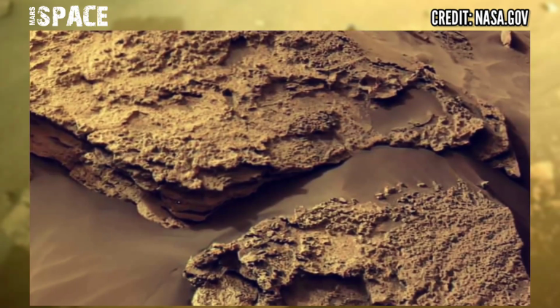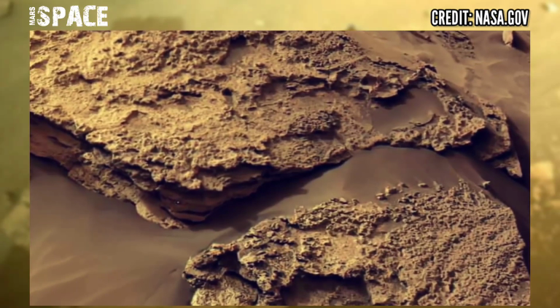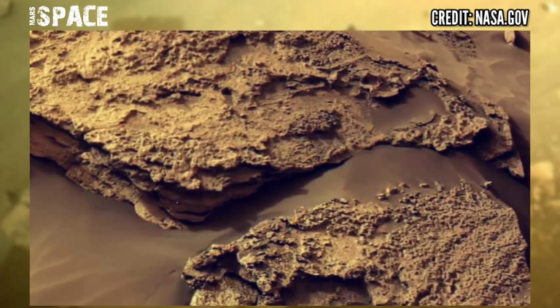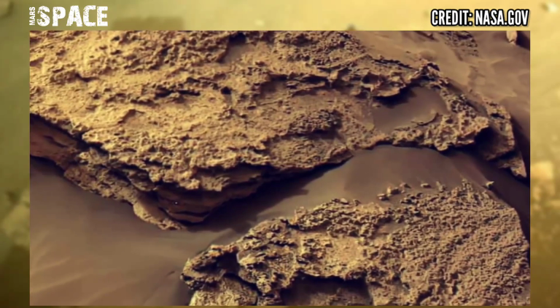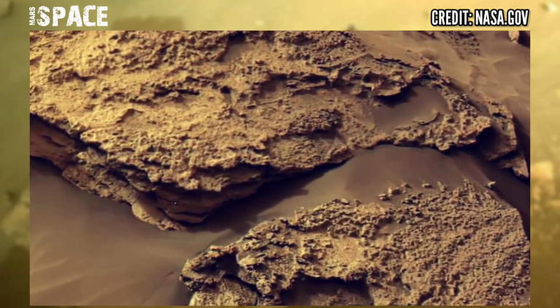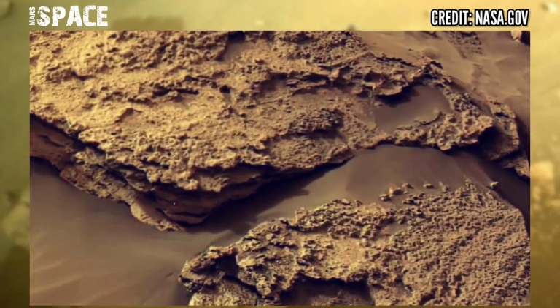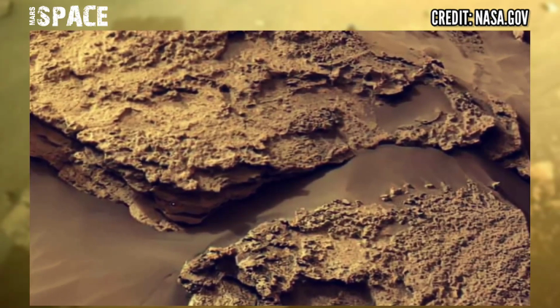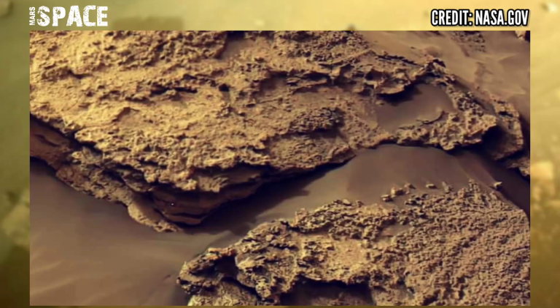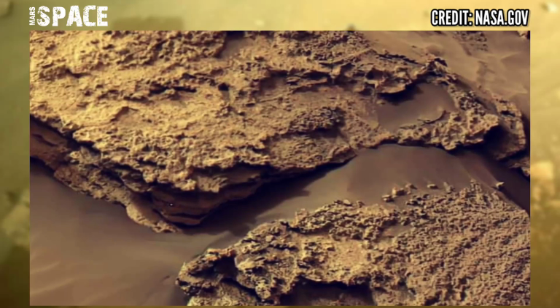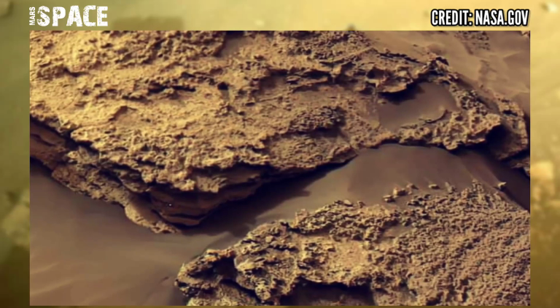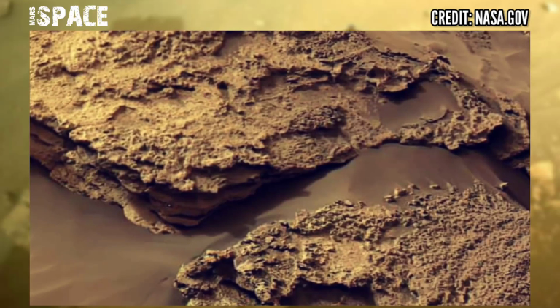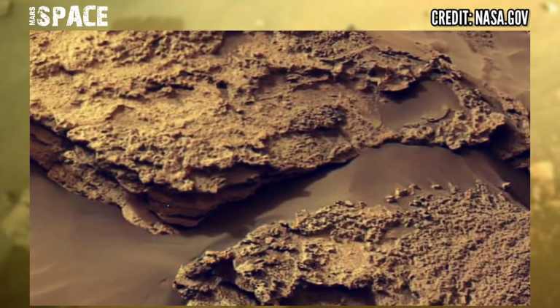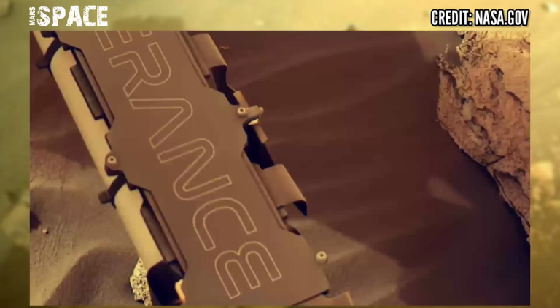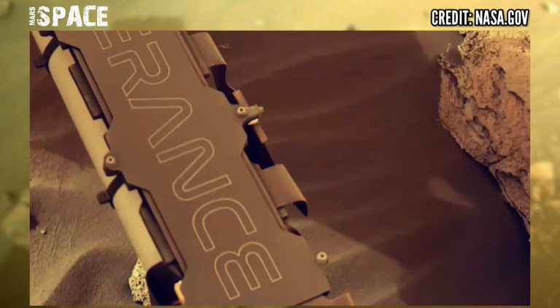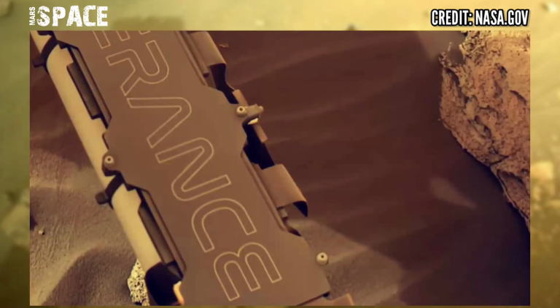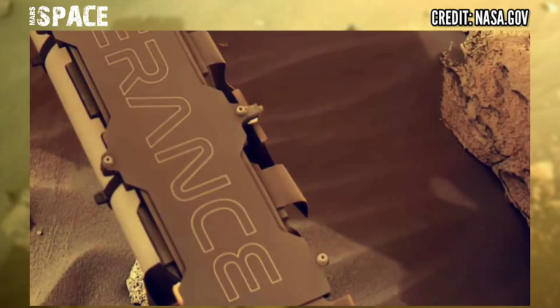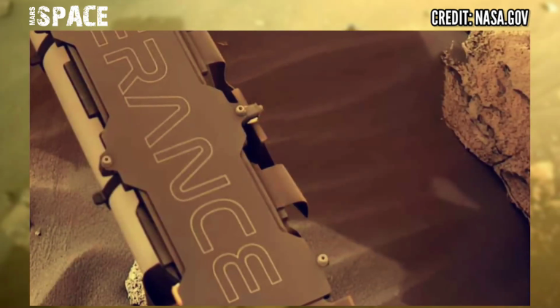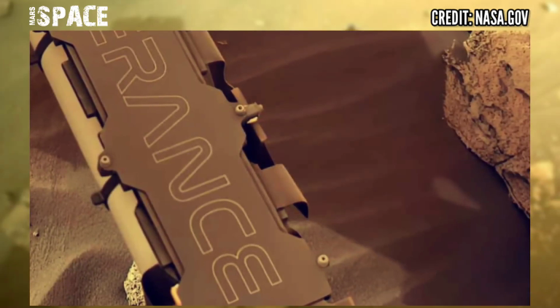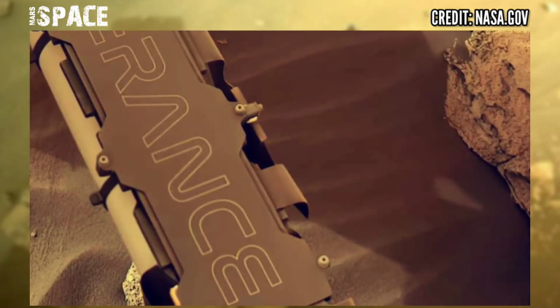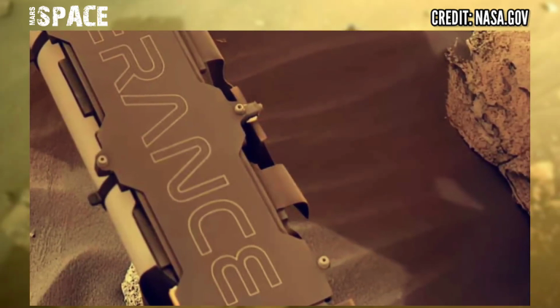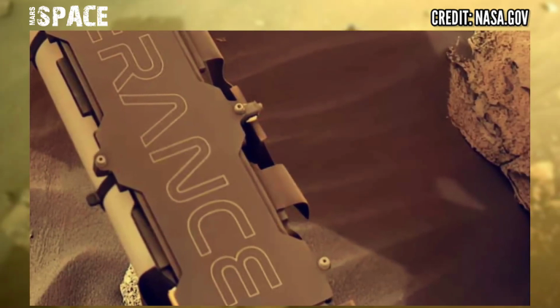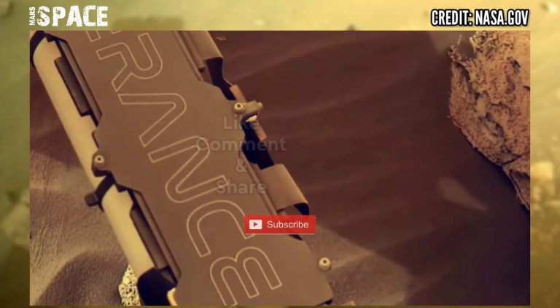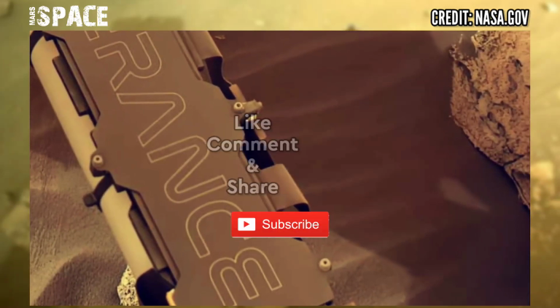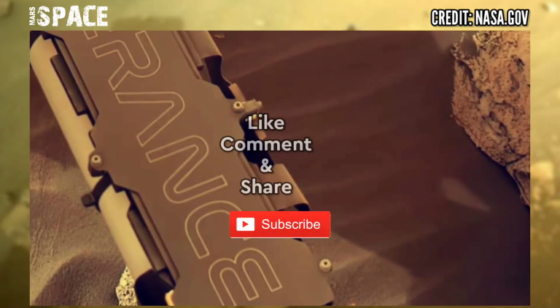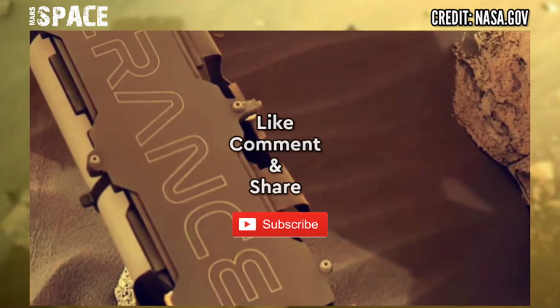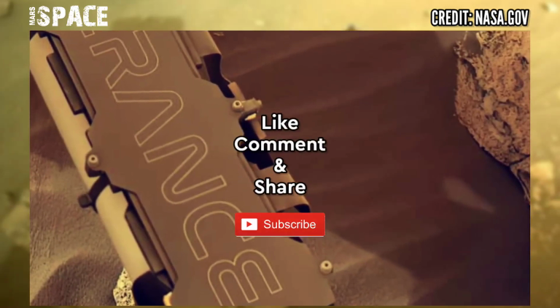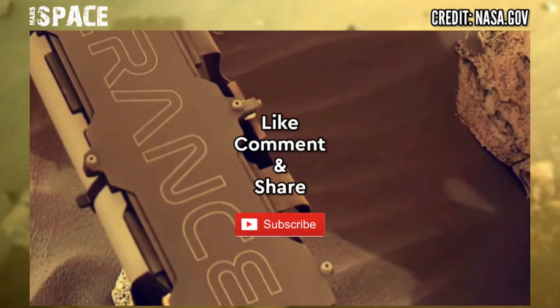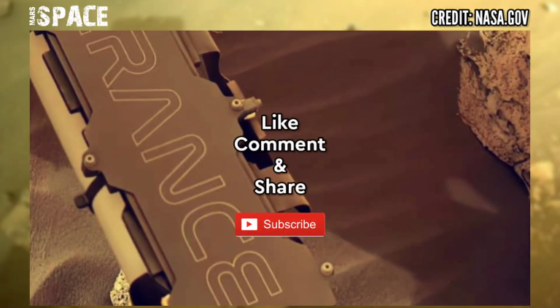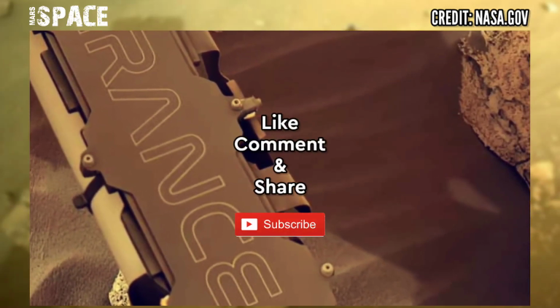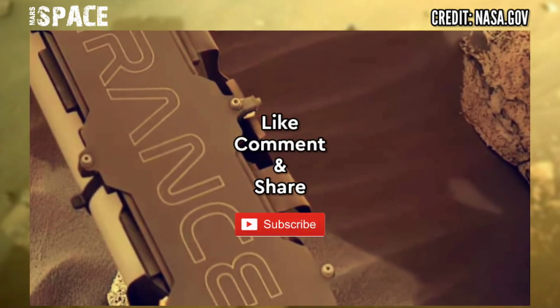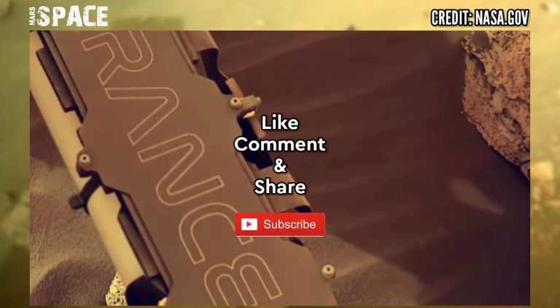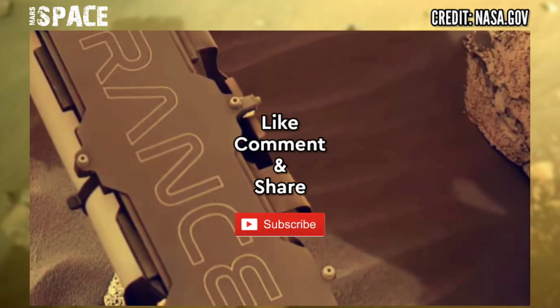If you liked my video, hit thumbs up and don't forget to share with your friends. Stay connected with Mars Pass. Thanks for watching.